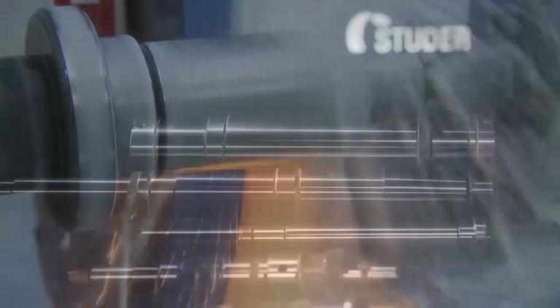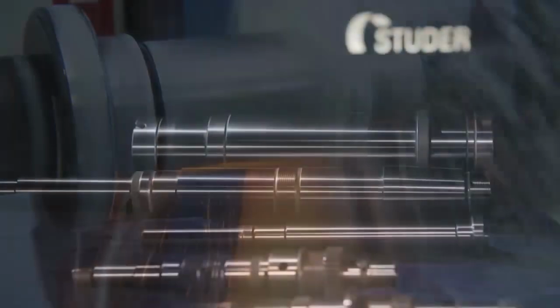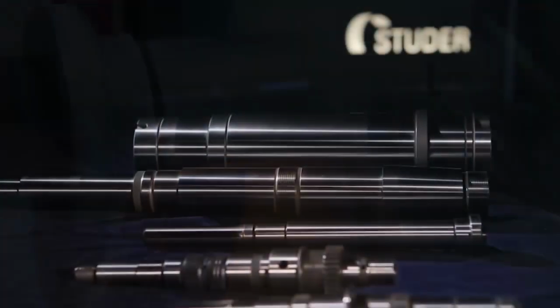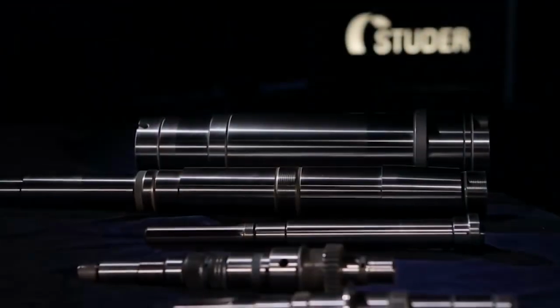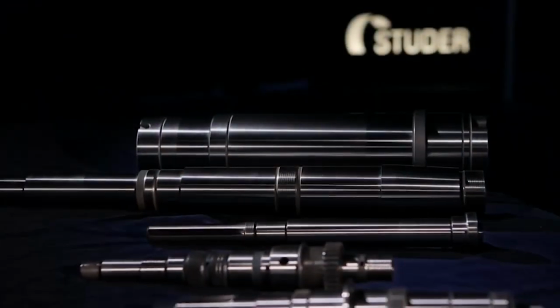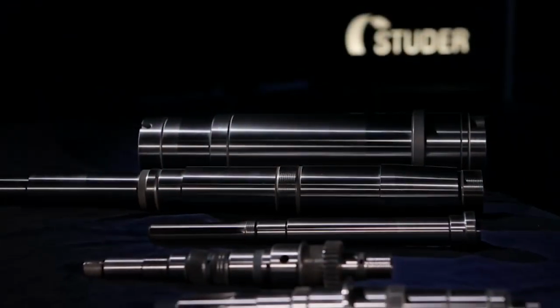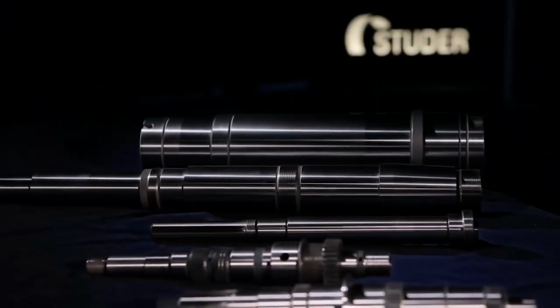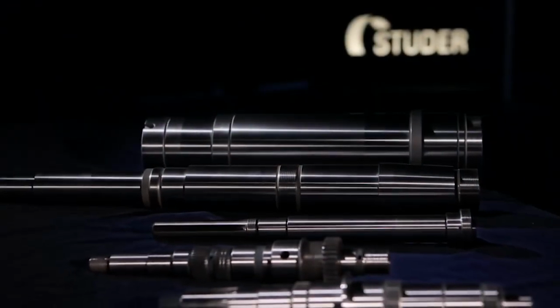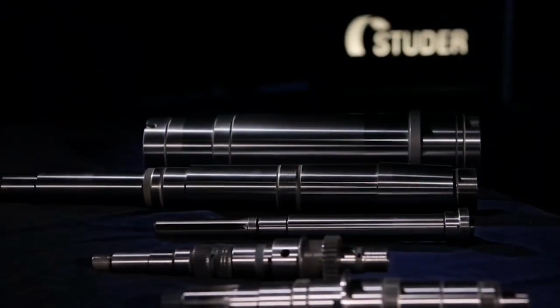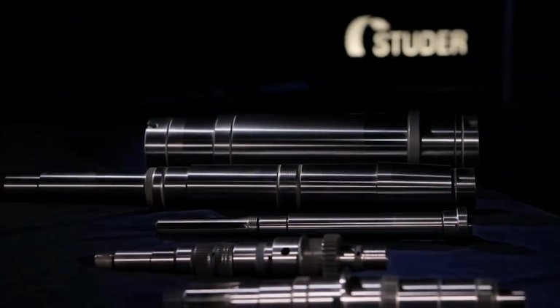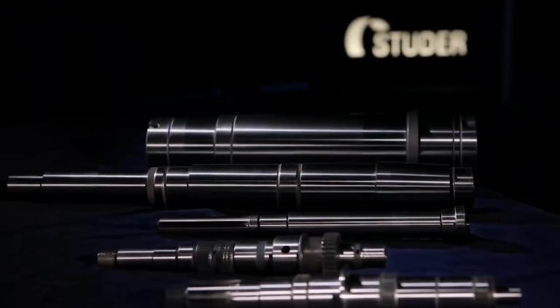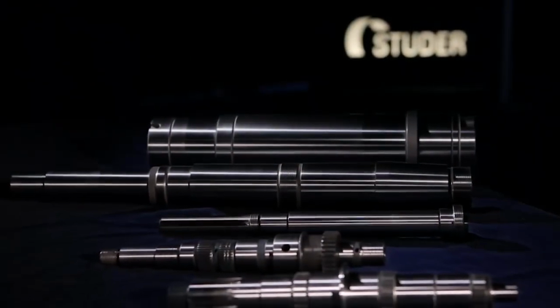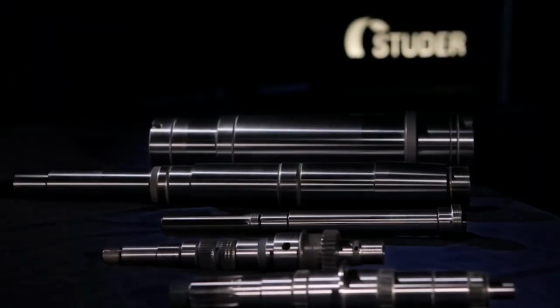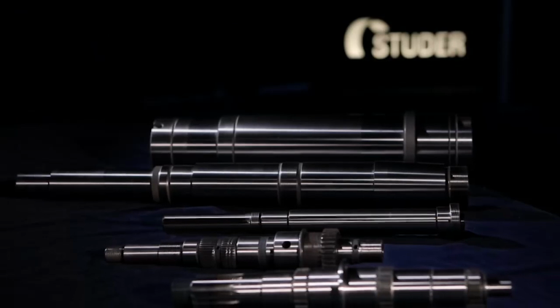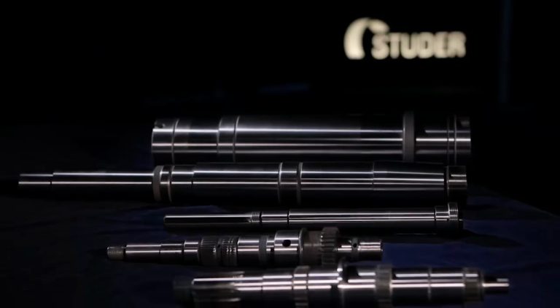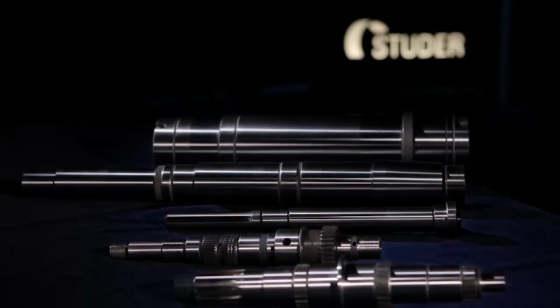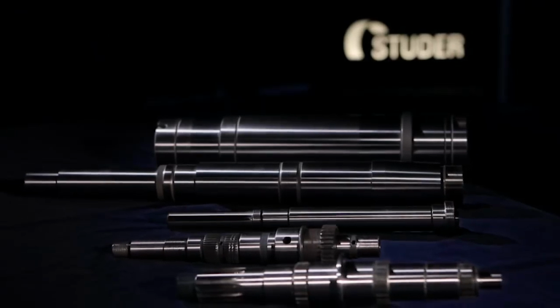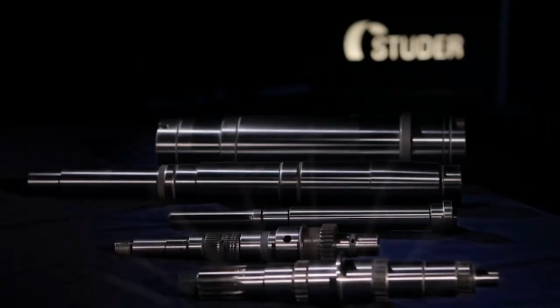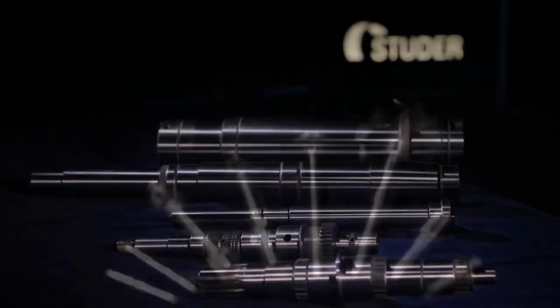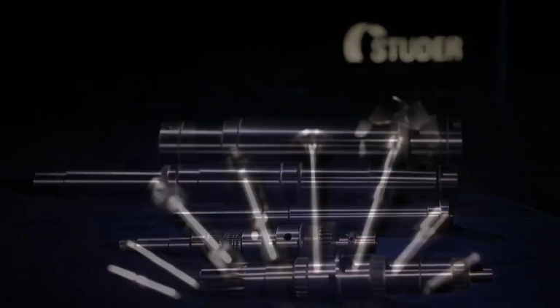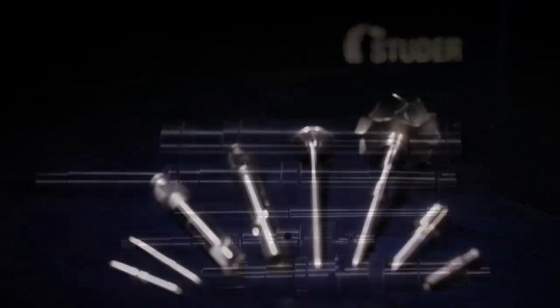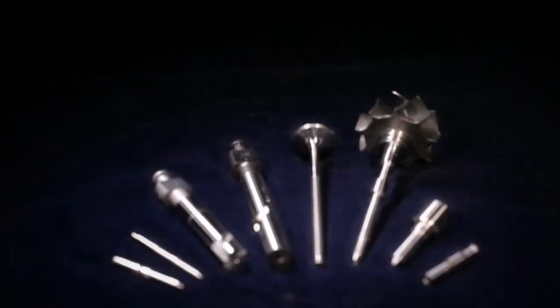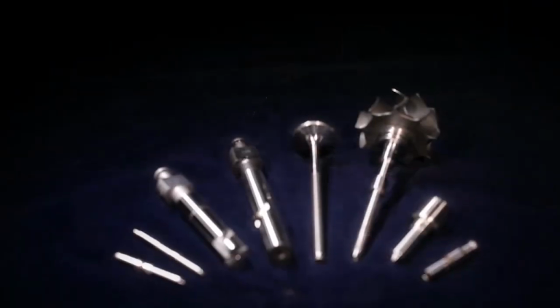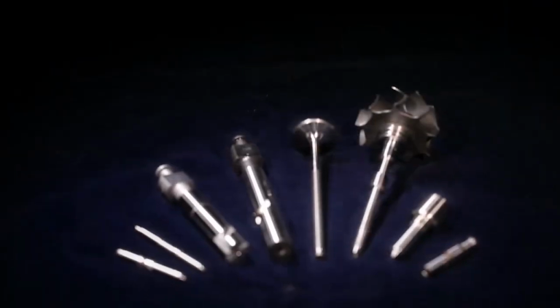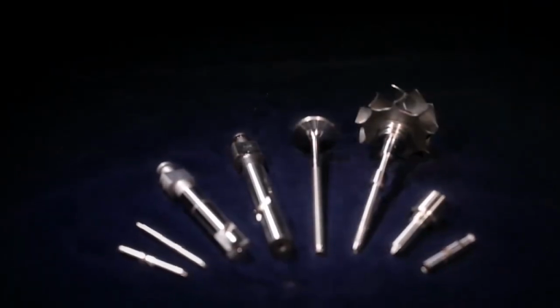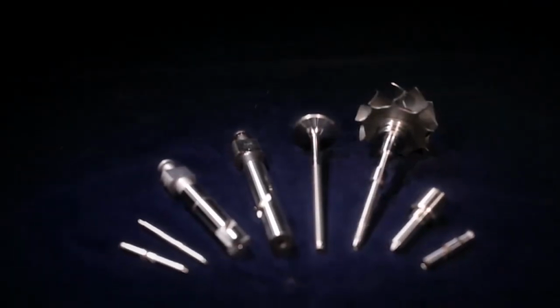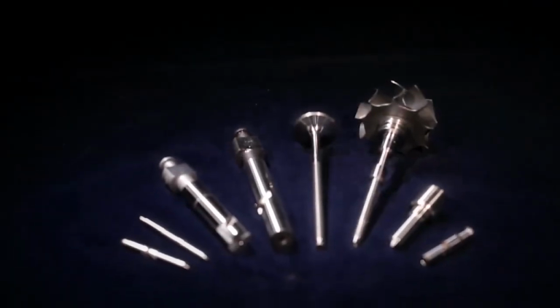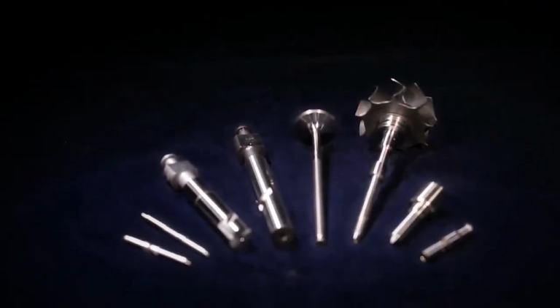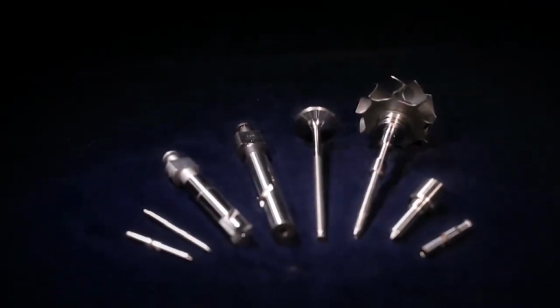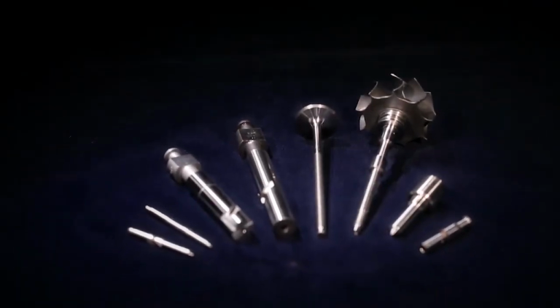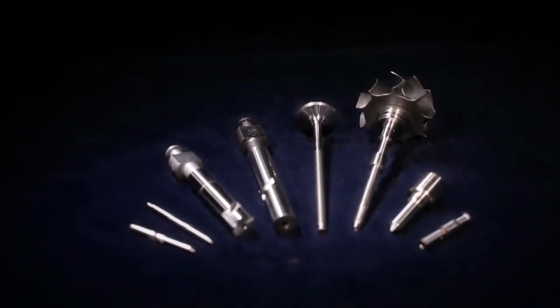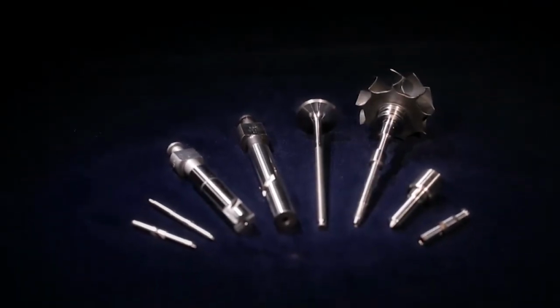Fritz Studer AG — for cylindrical grinding at the highest level, when precision becomes an art.